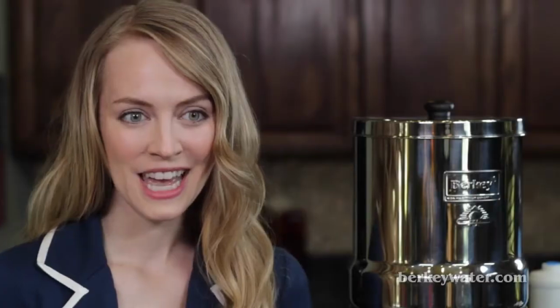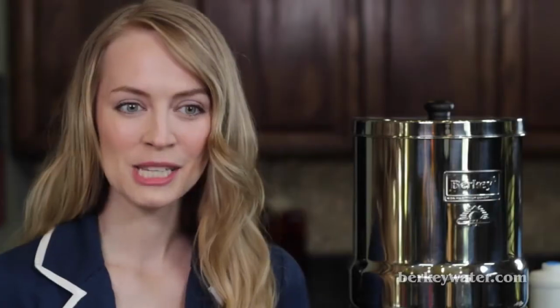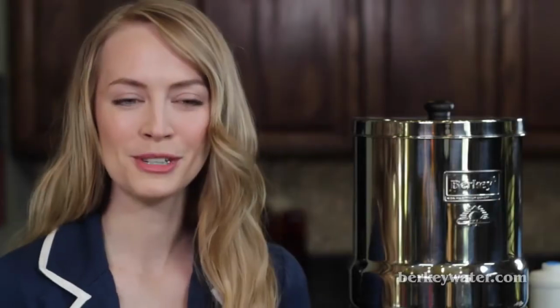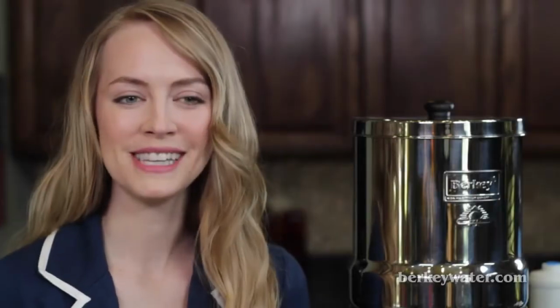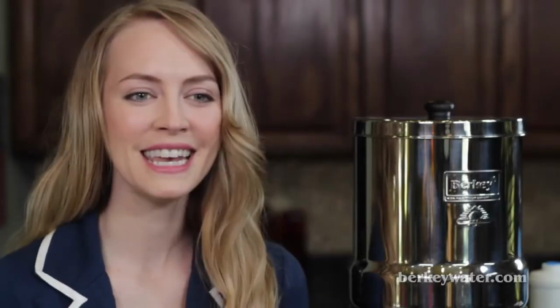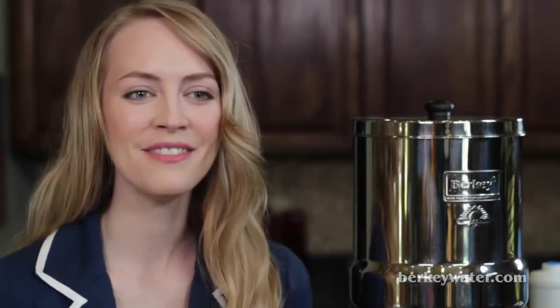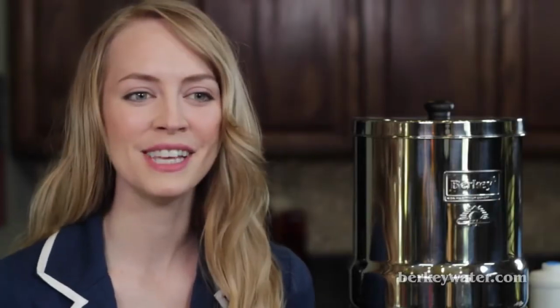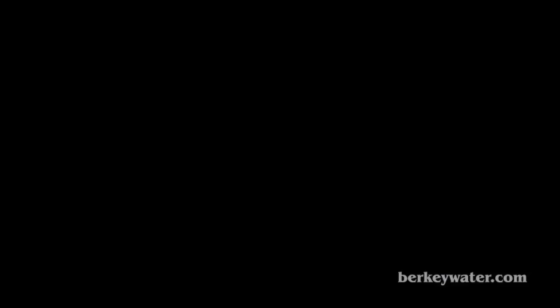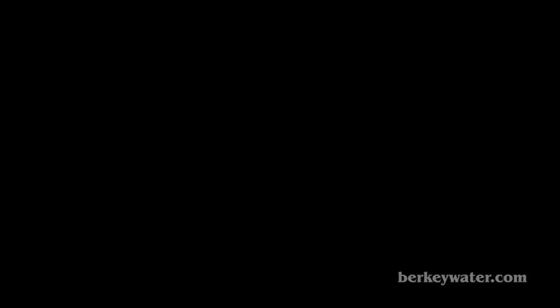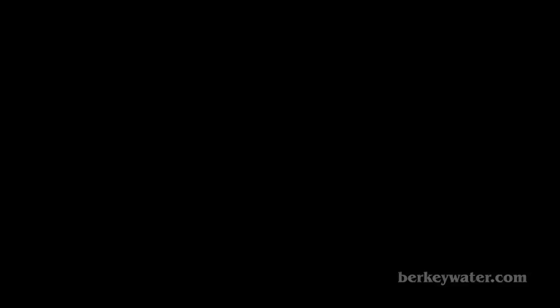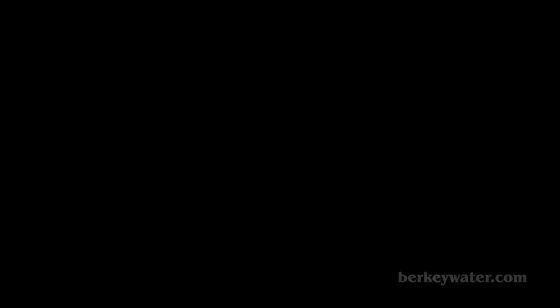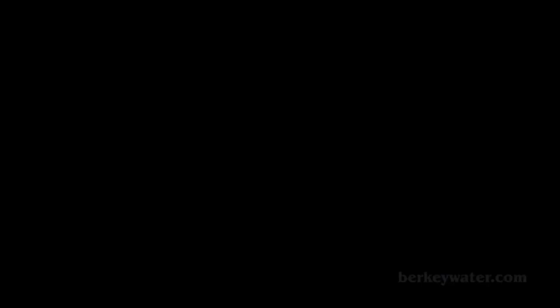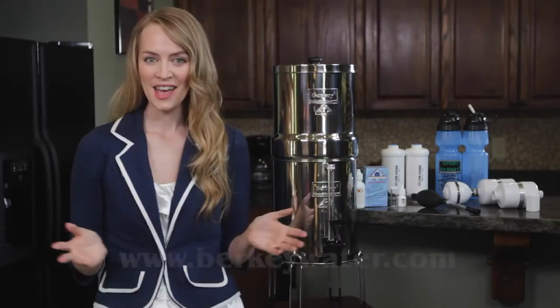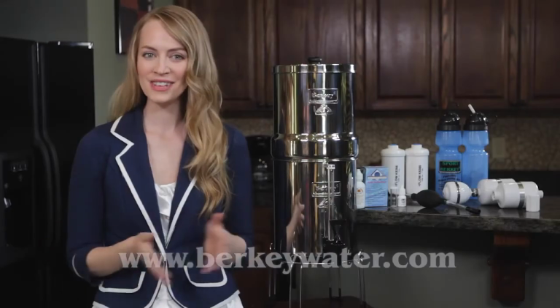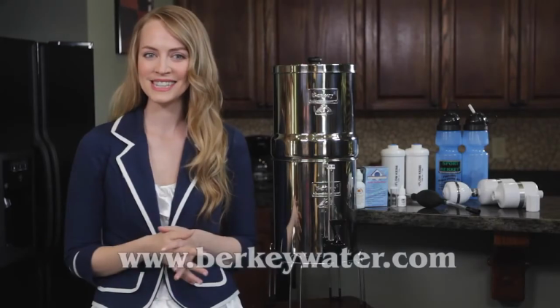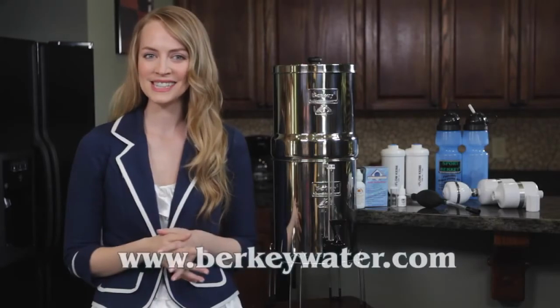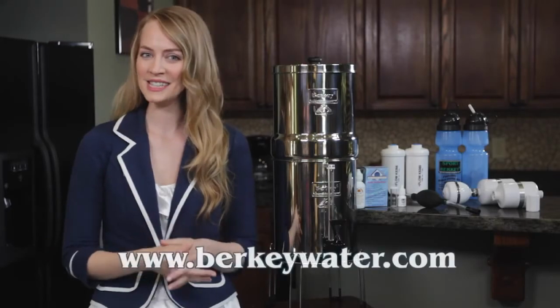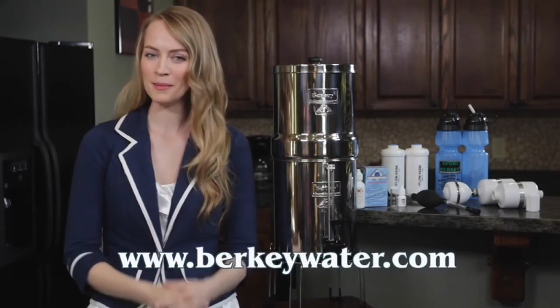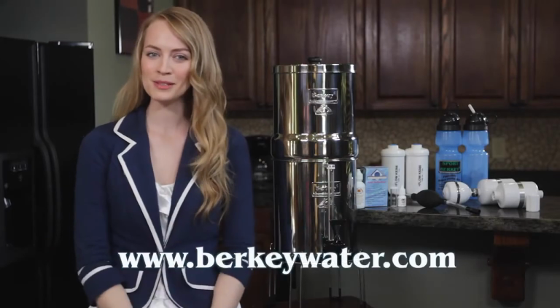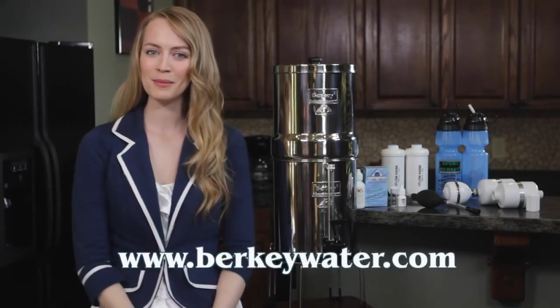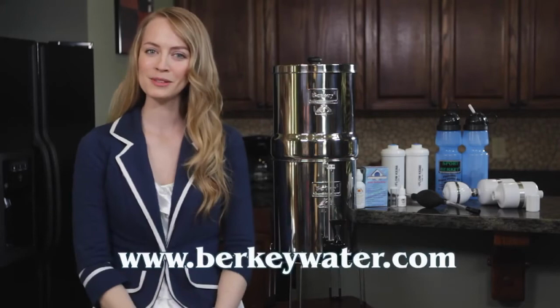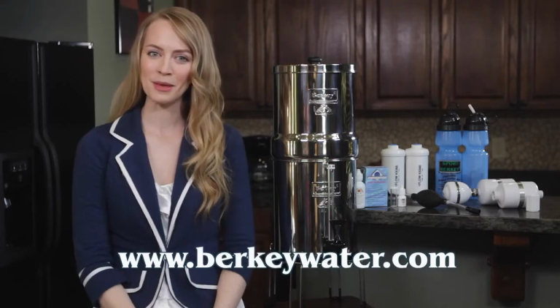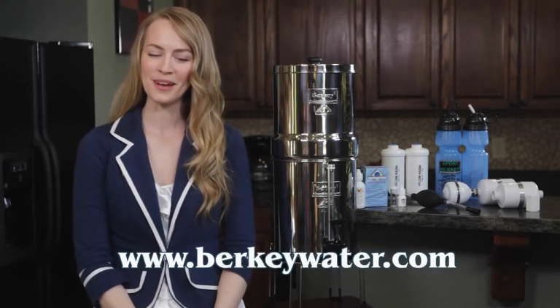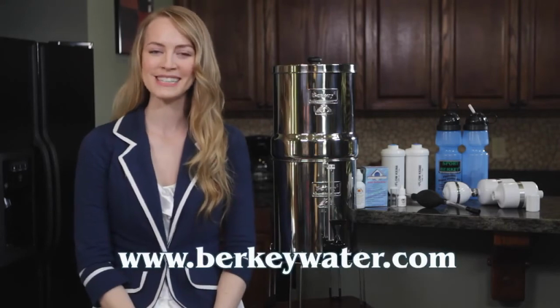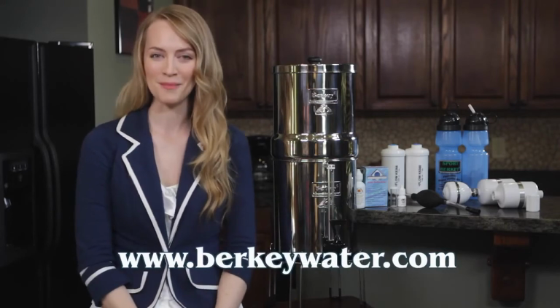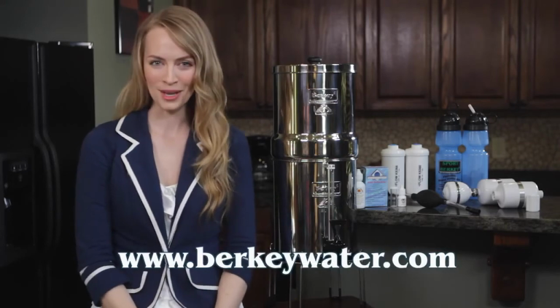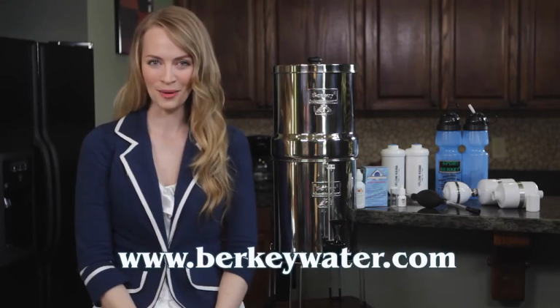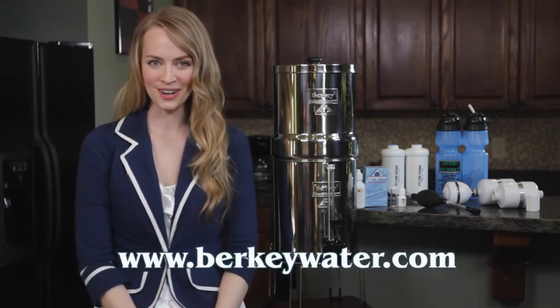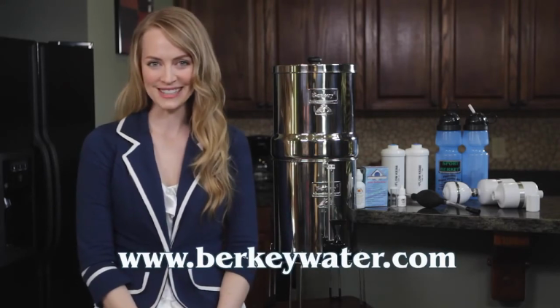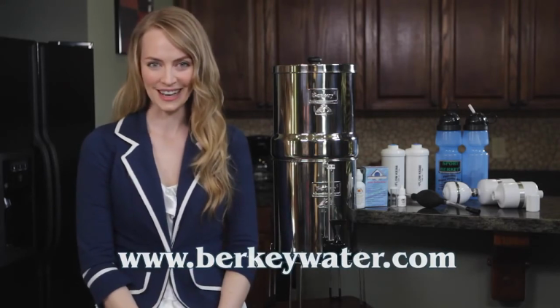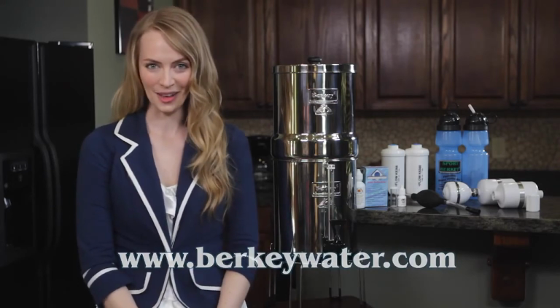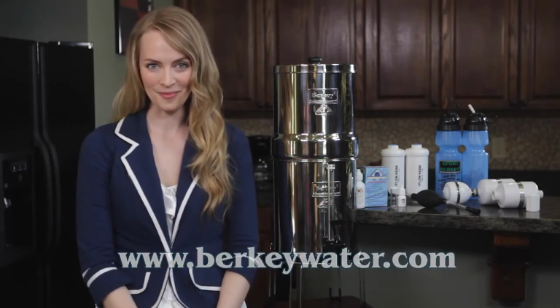To purchase any of these Berkey accessories, visit us at www.berkeywater.com.